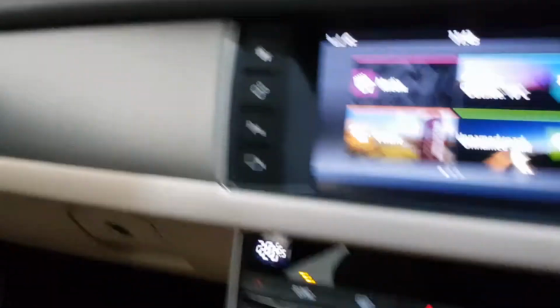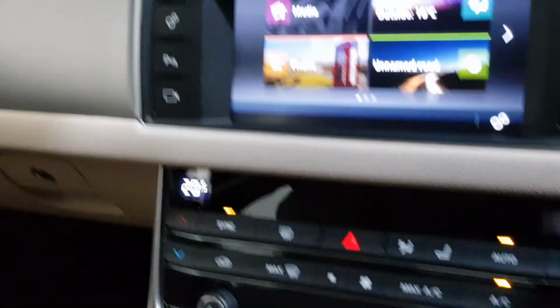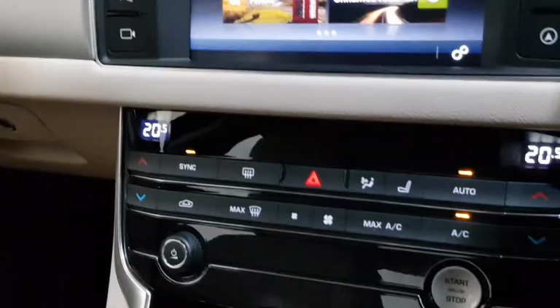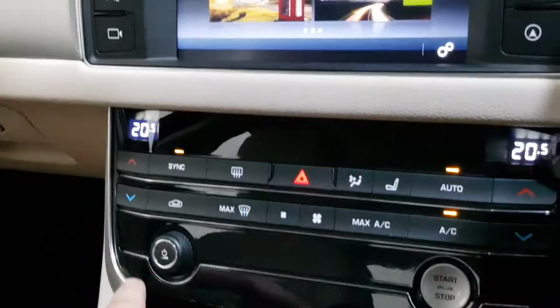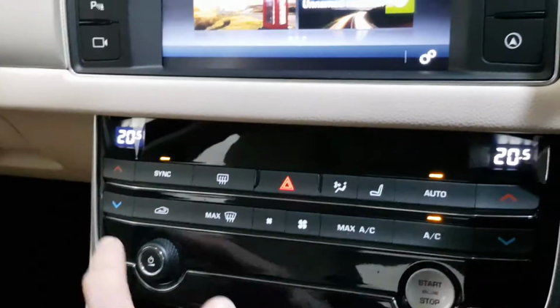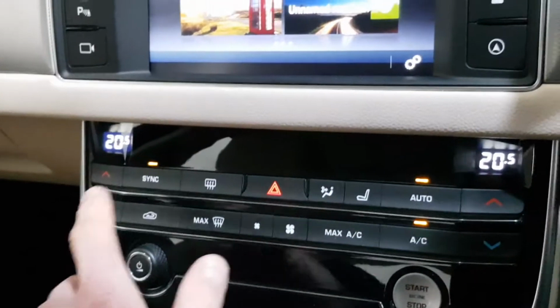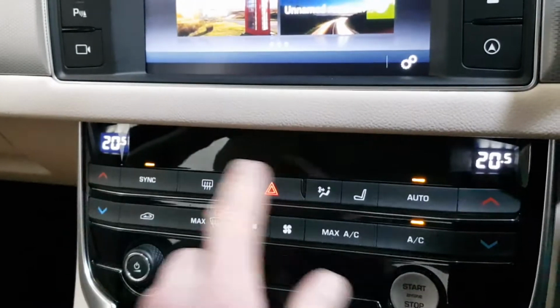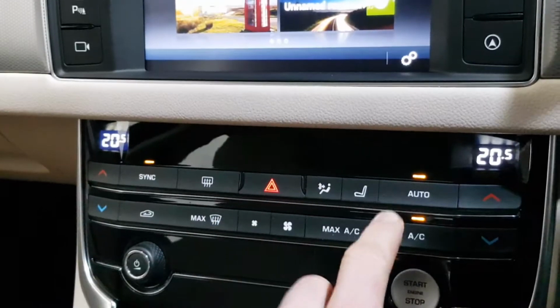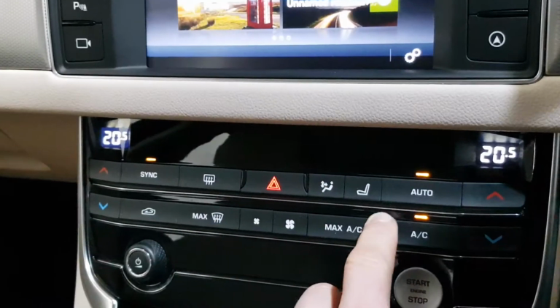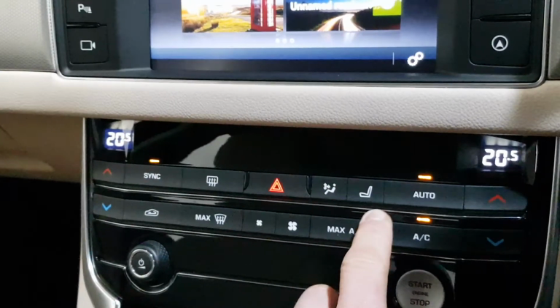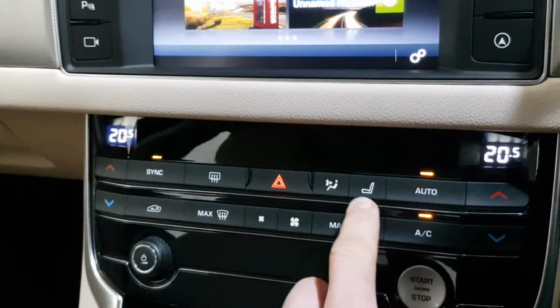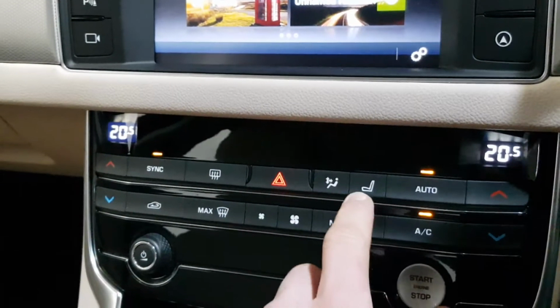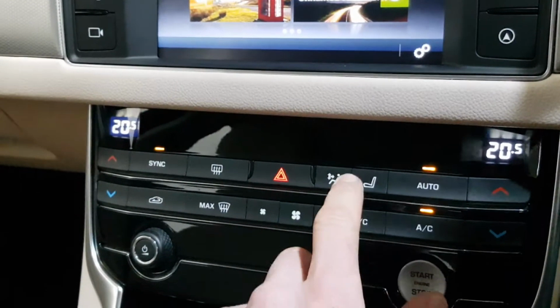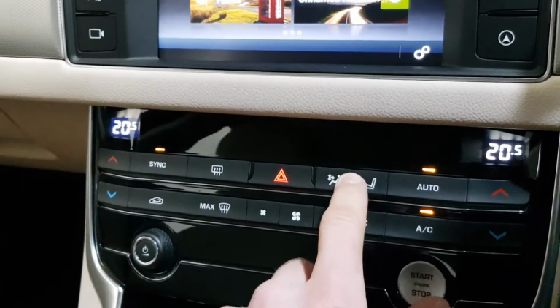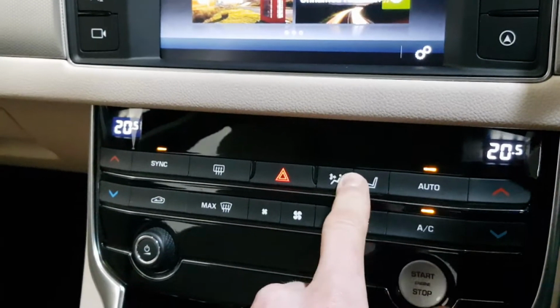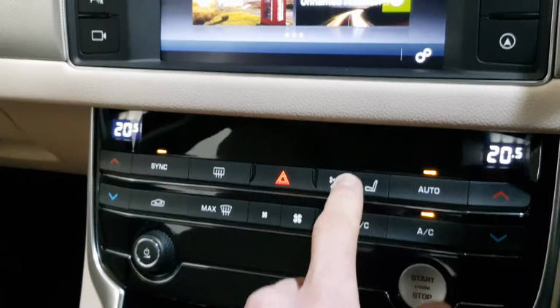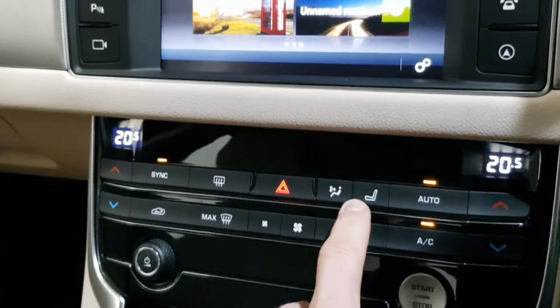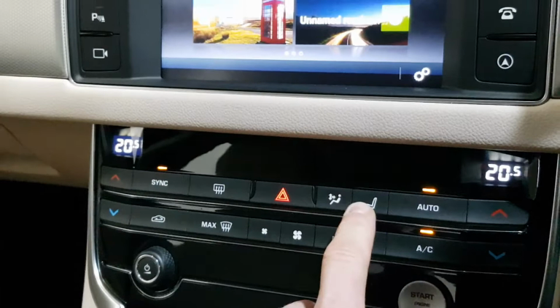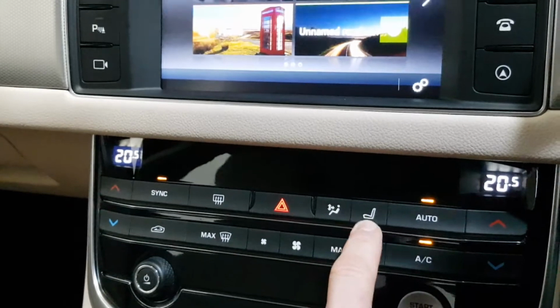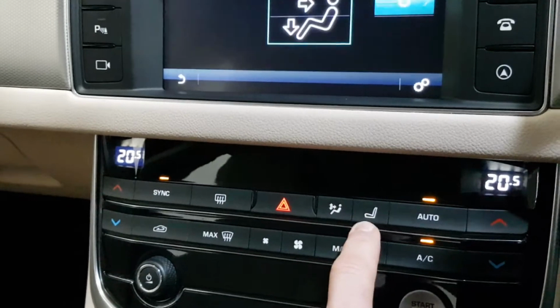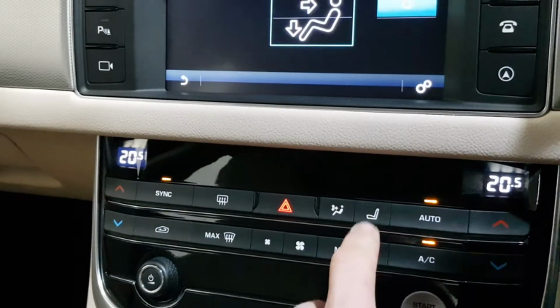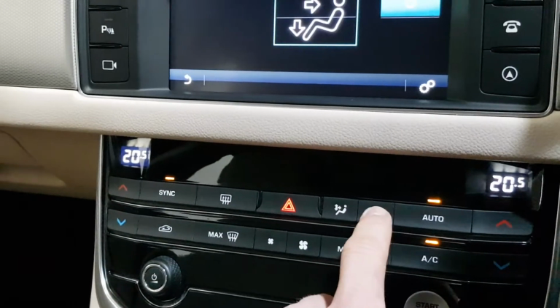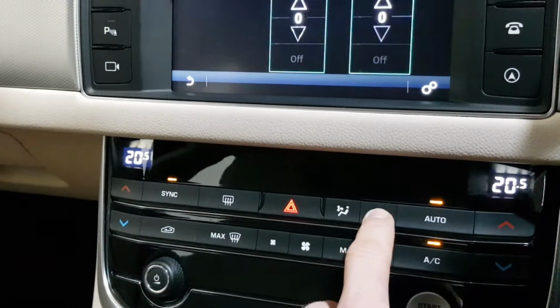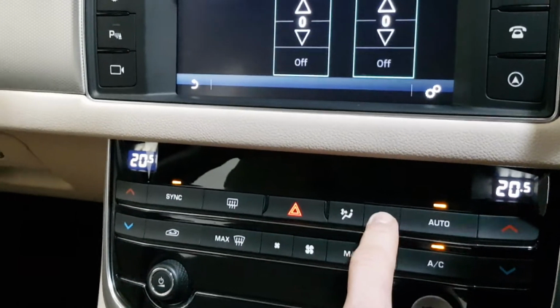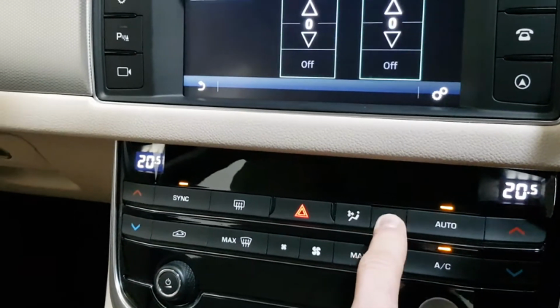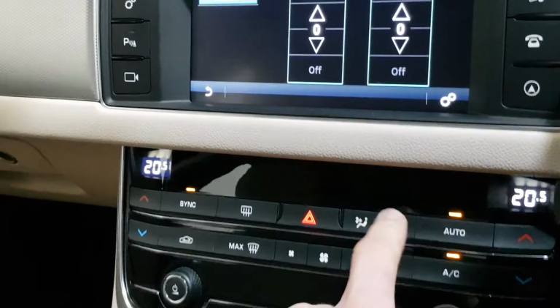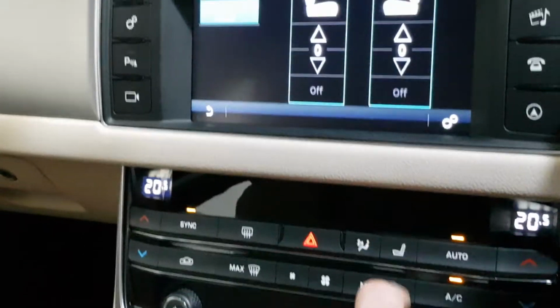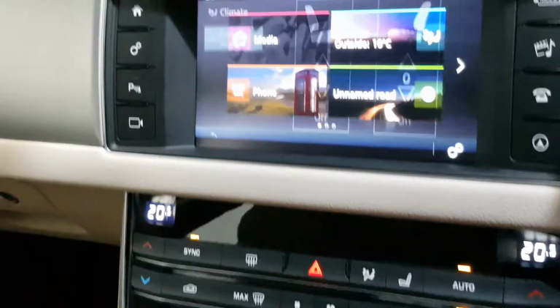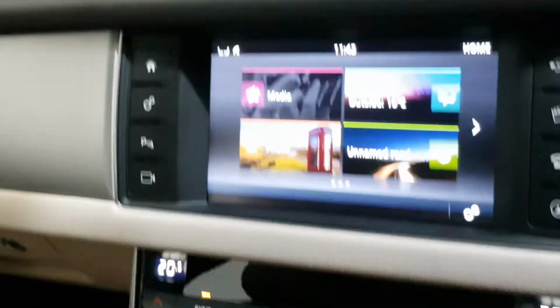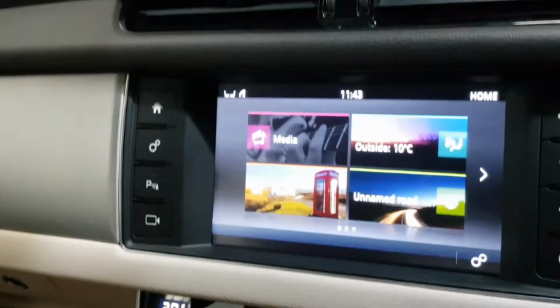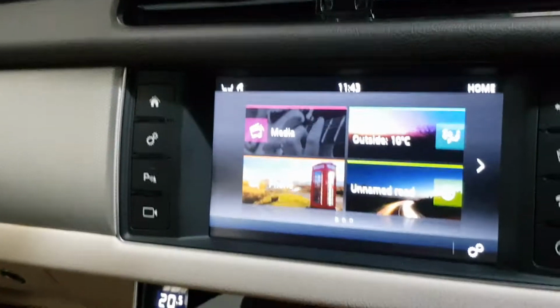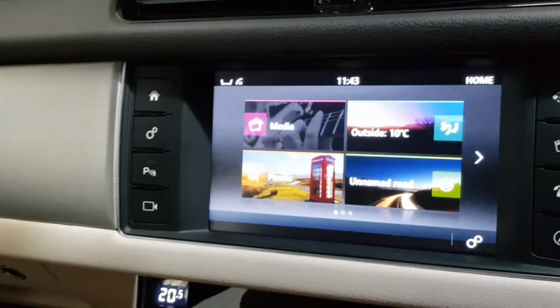Dual zone climate control and heated seats.